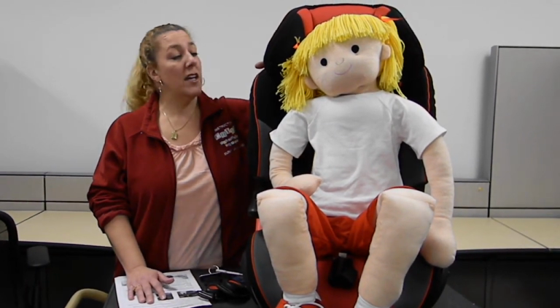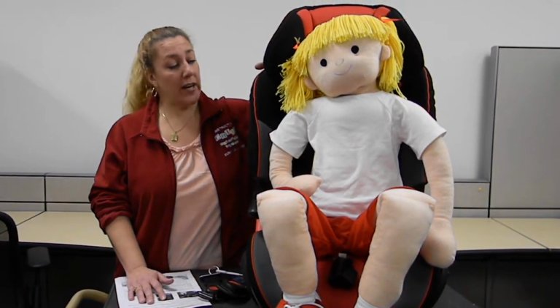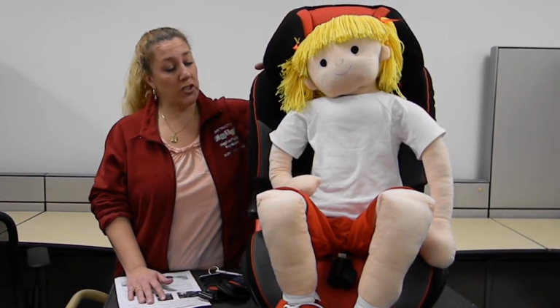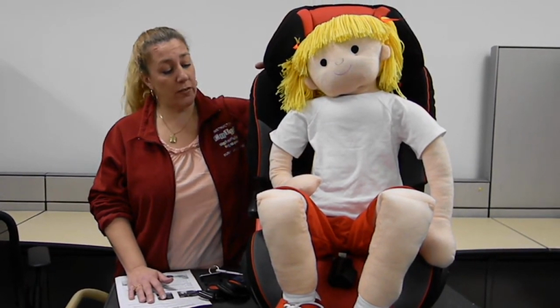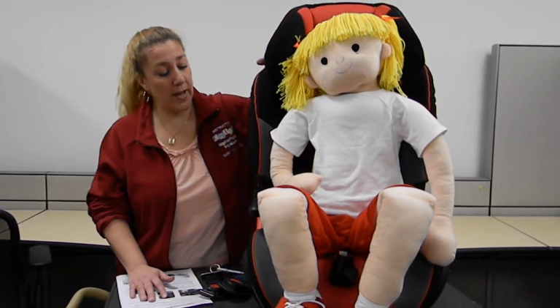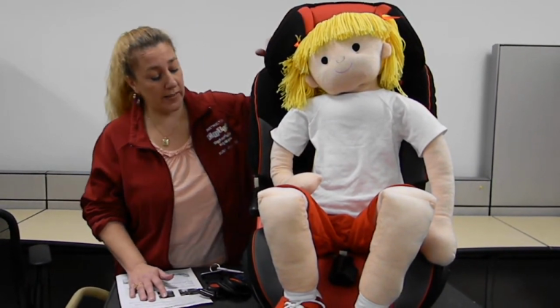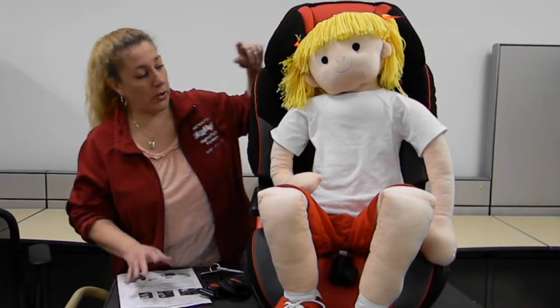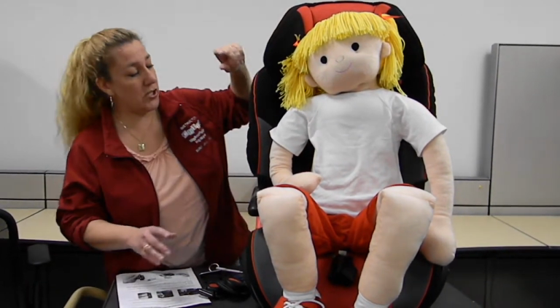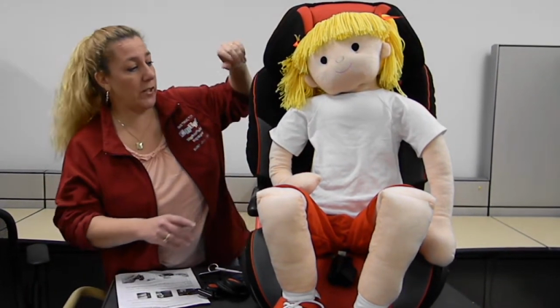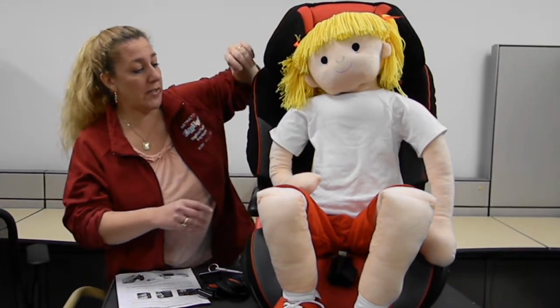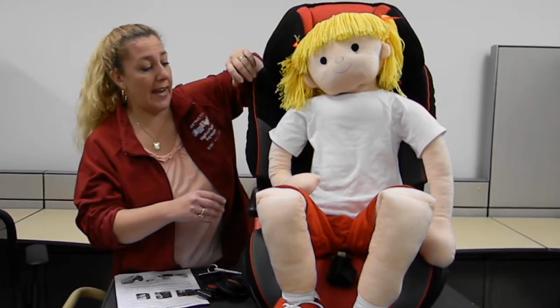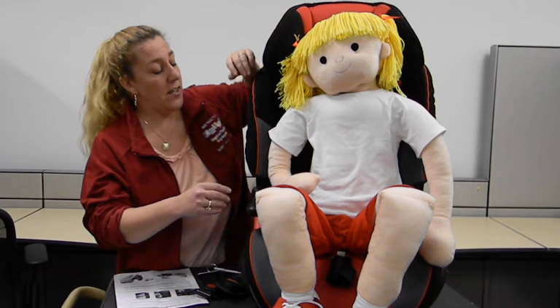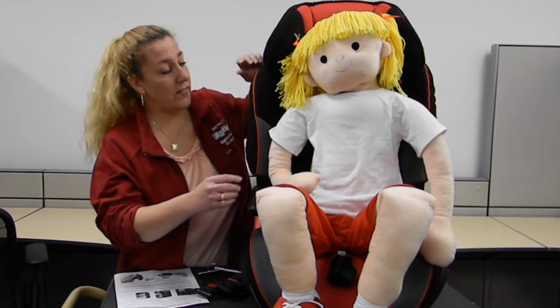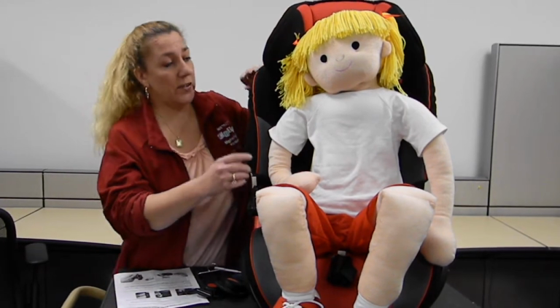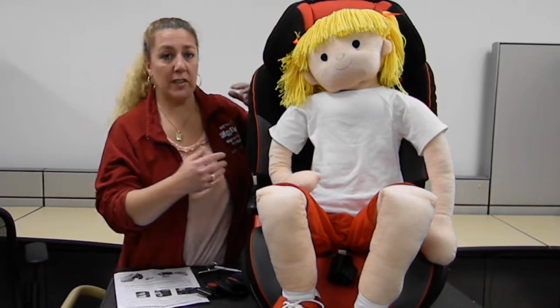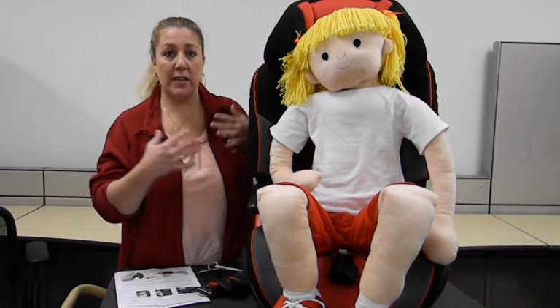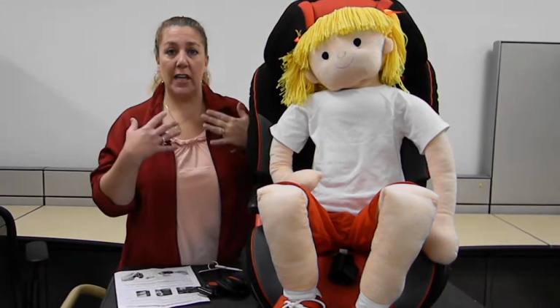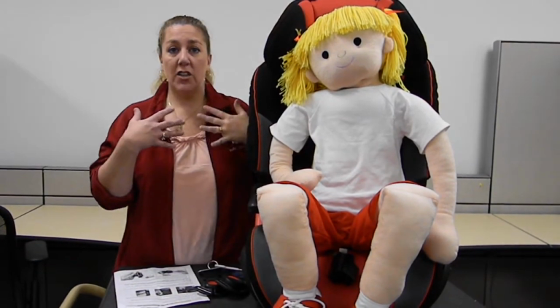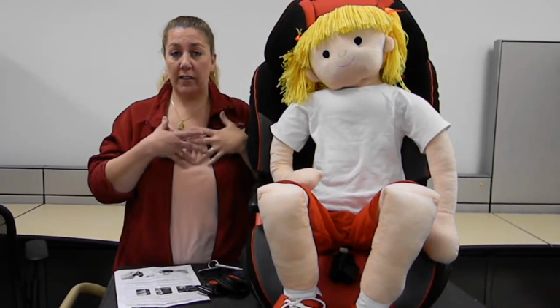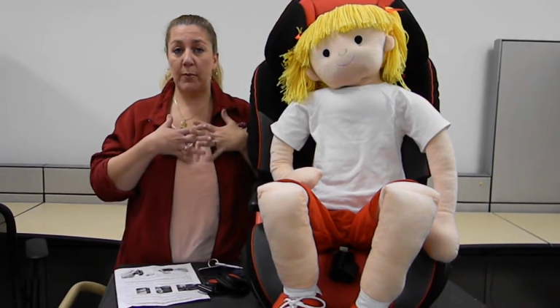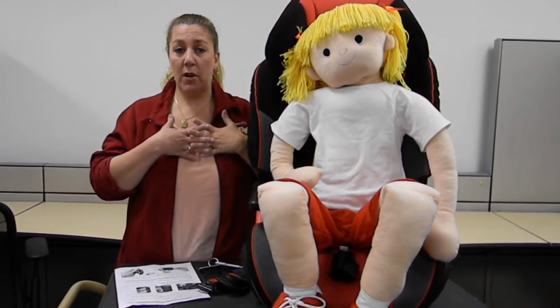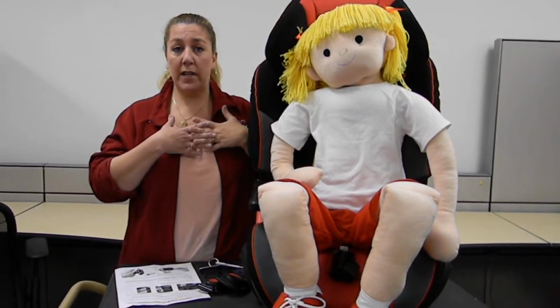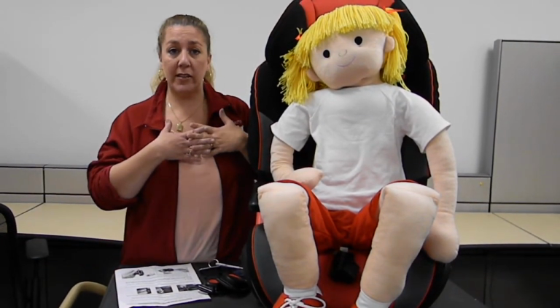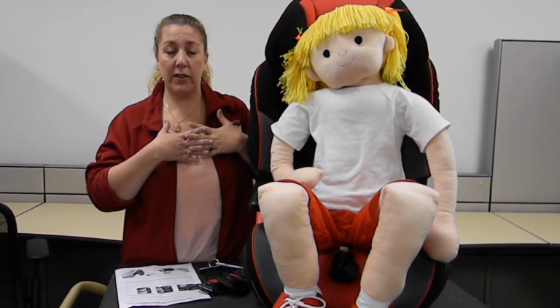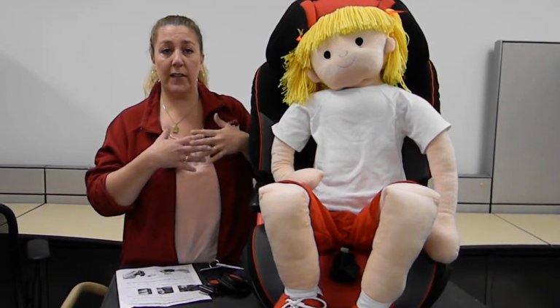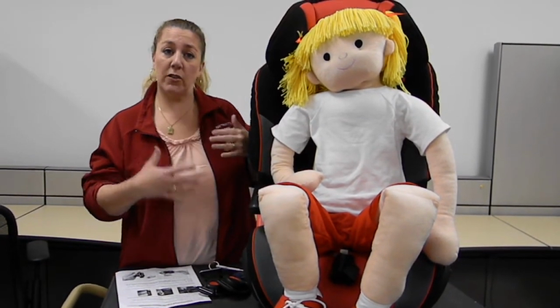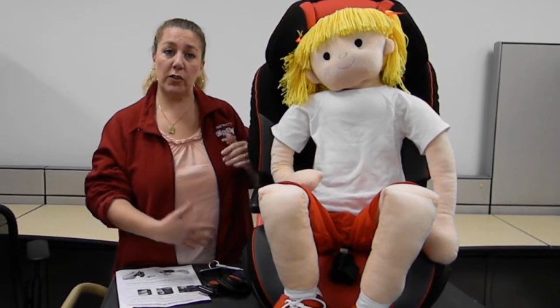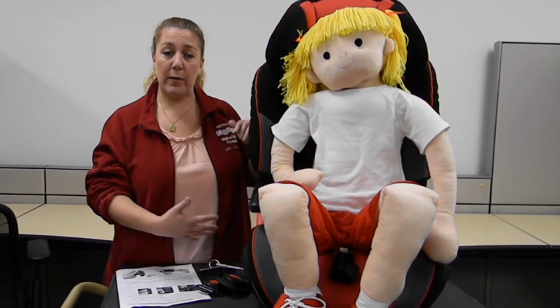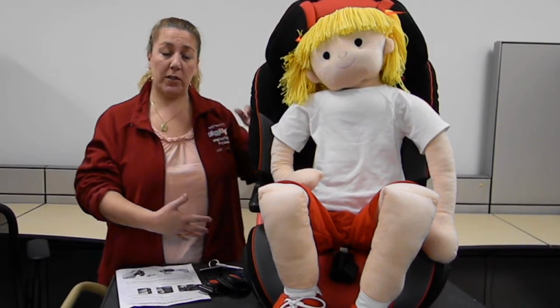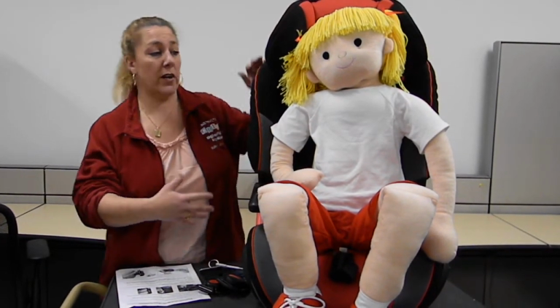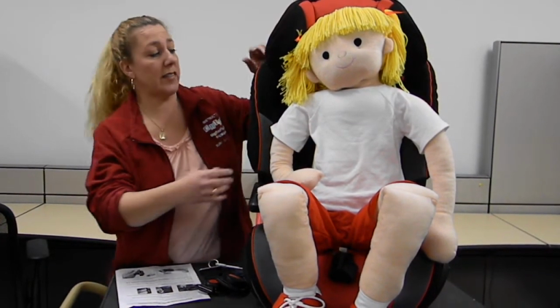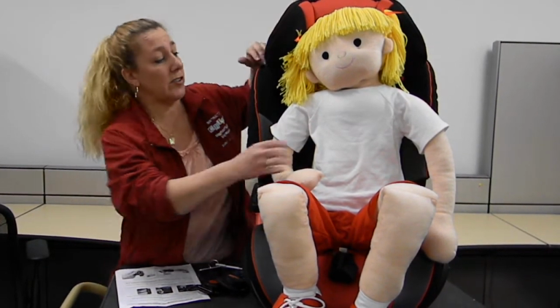There are actually two different products that we're going to be showing you today. The first is the chest clip guard accessory, and then there's also a buckle guard accessory.